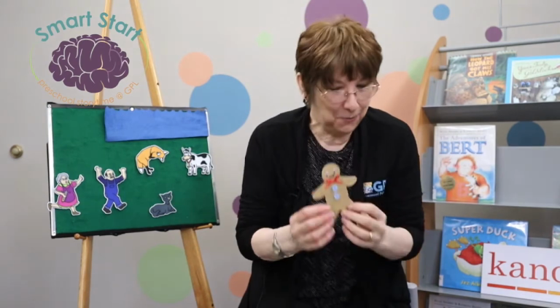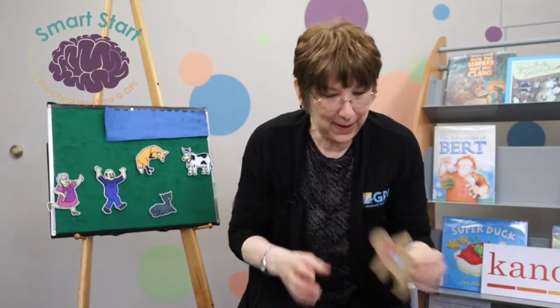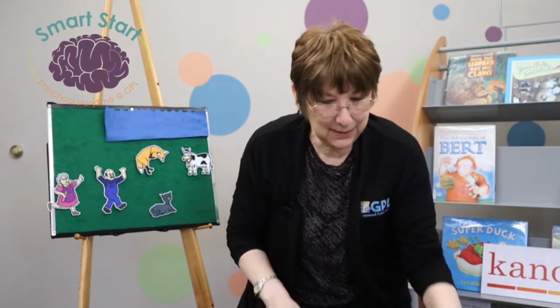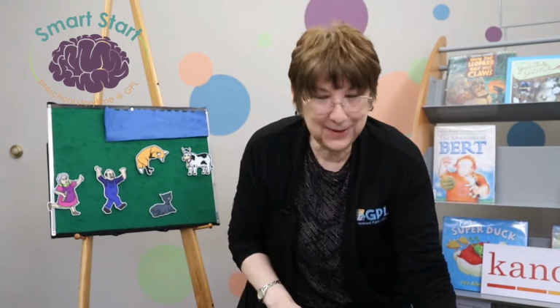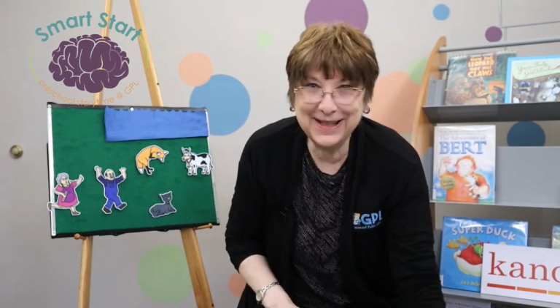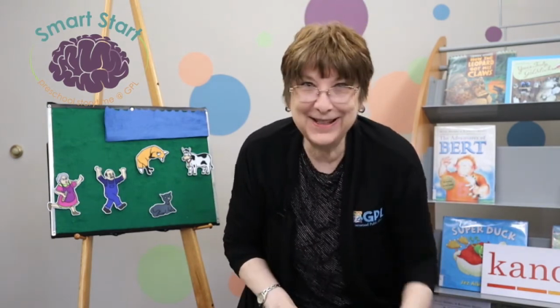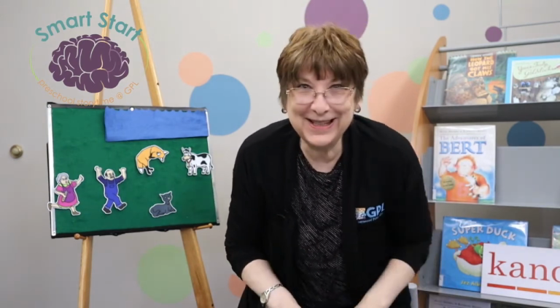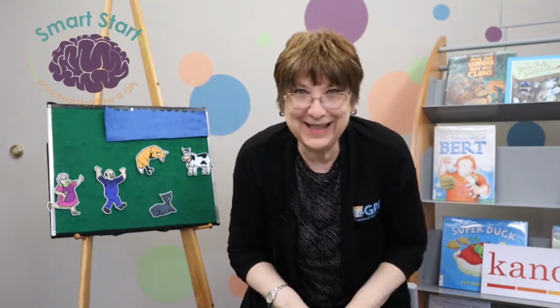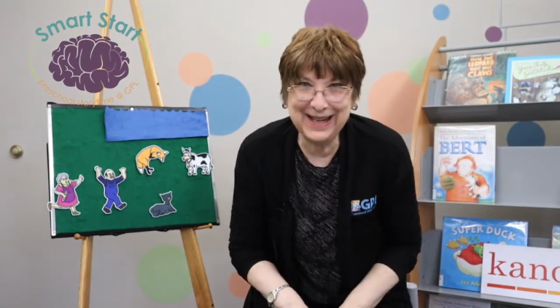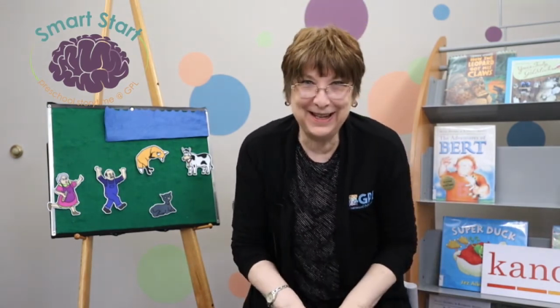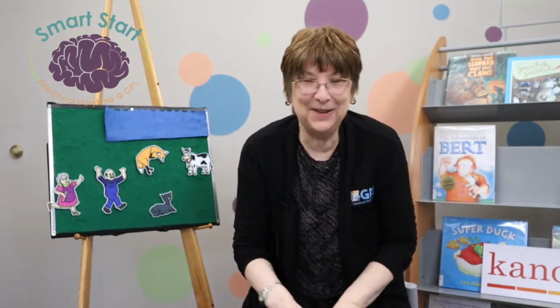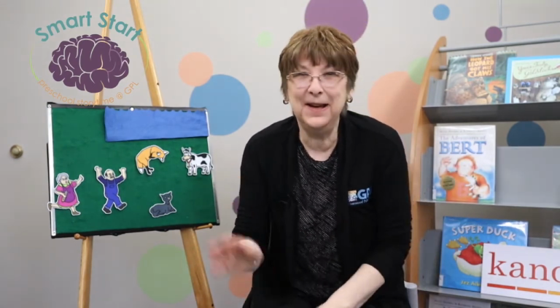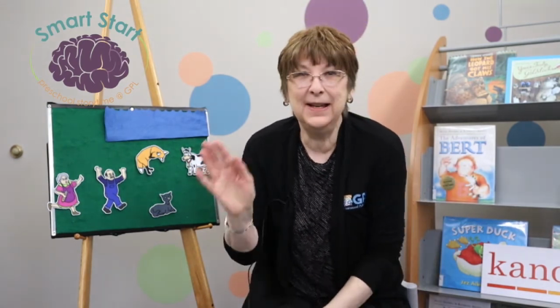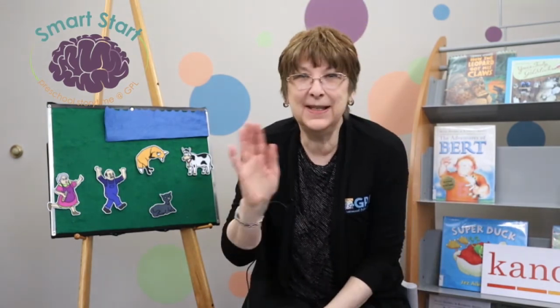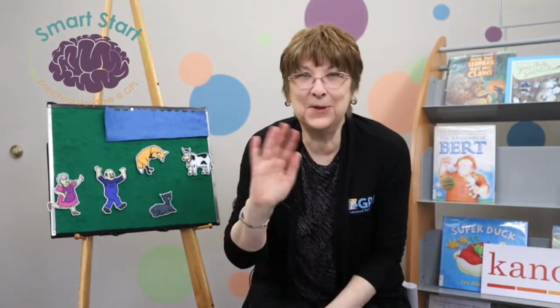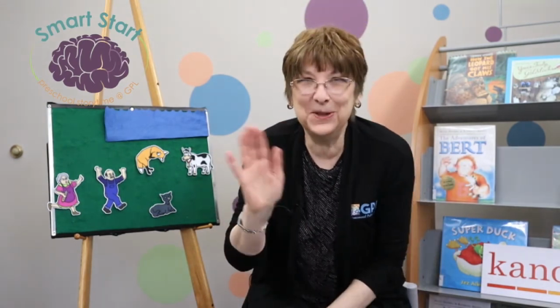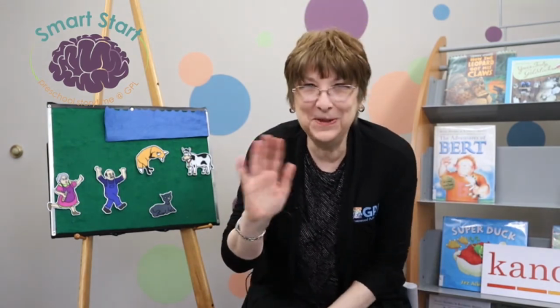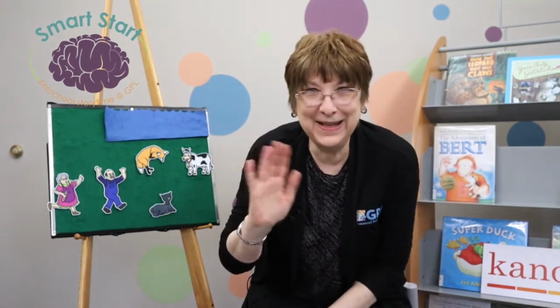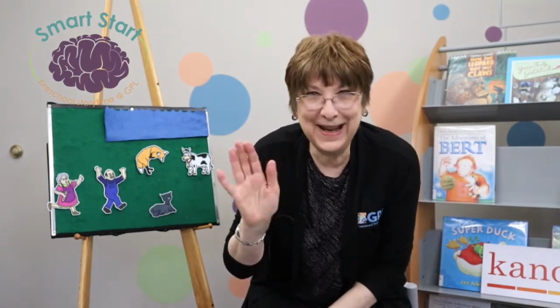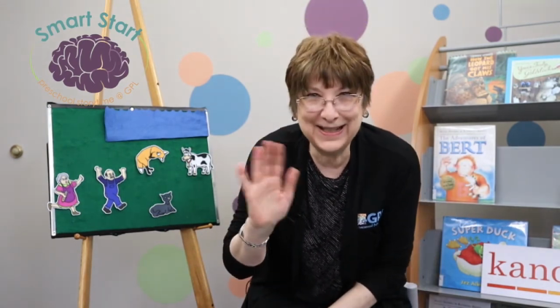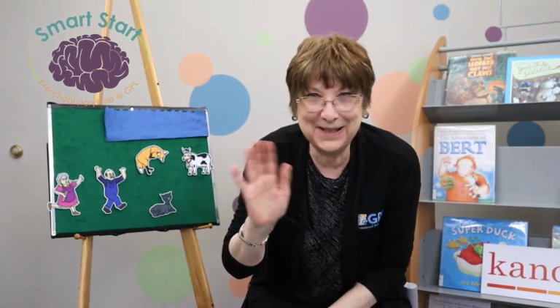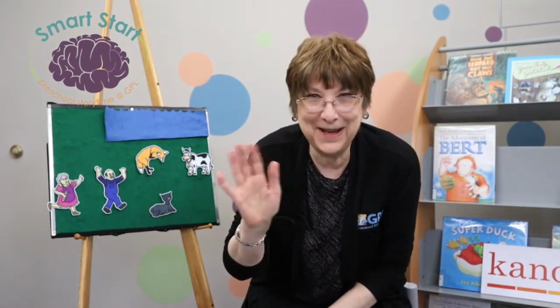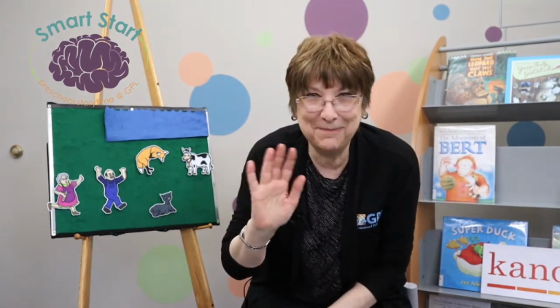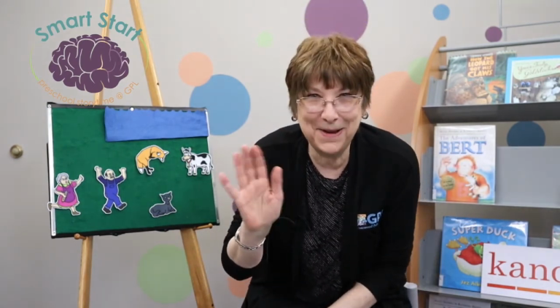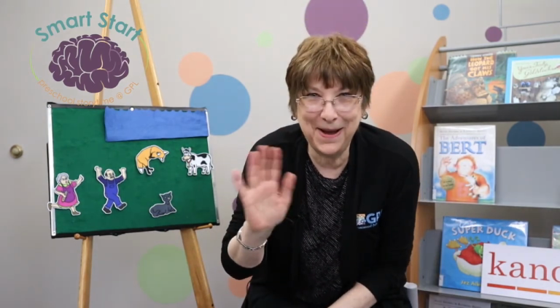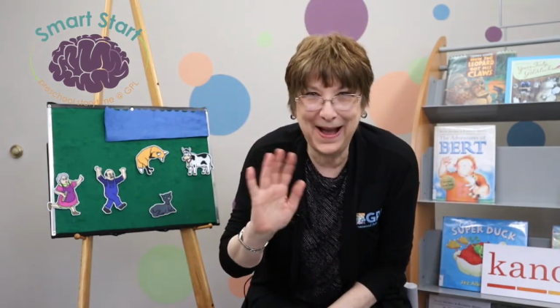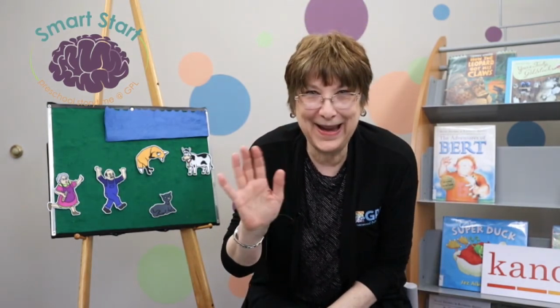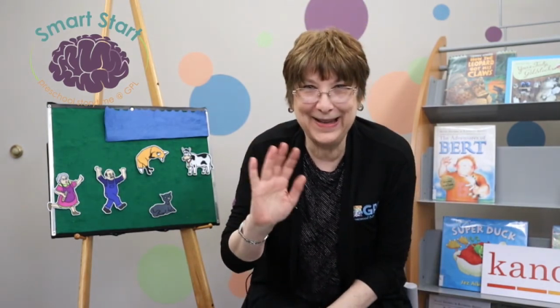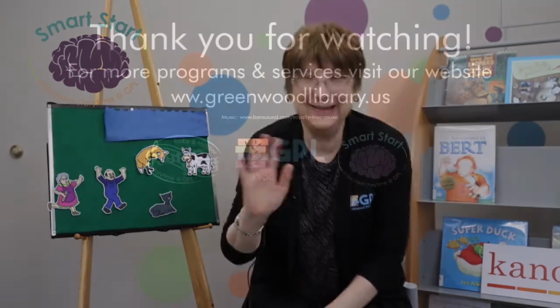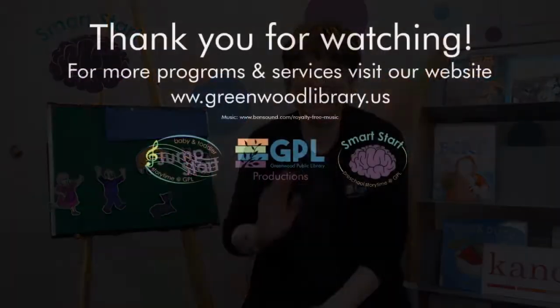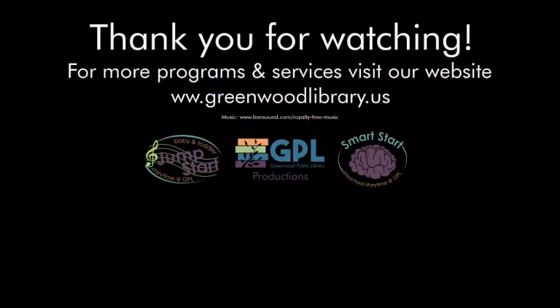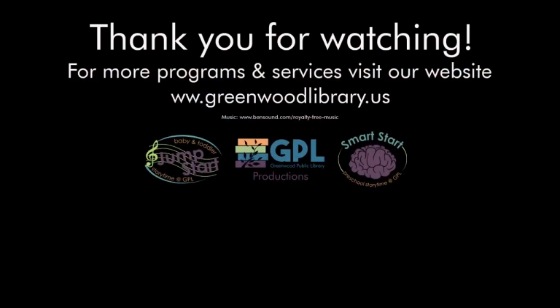Well, it was good to see you. Tune in next week. Bye-bye!